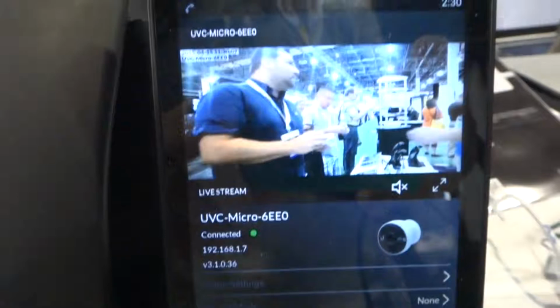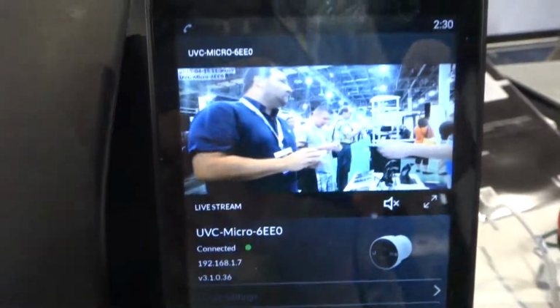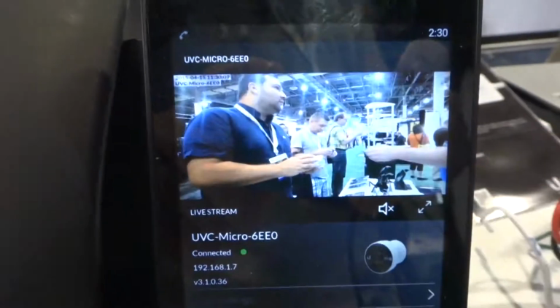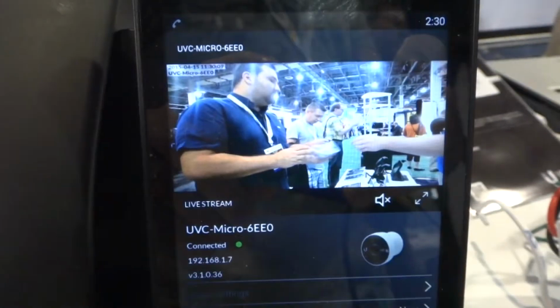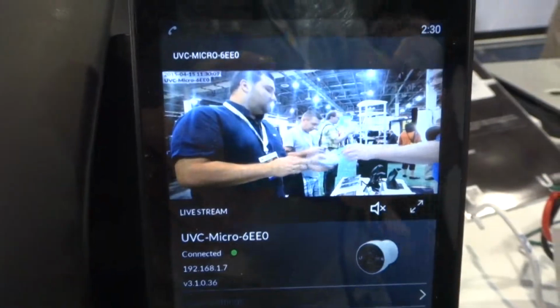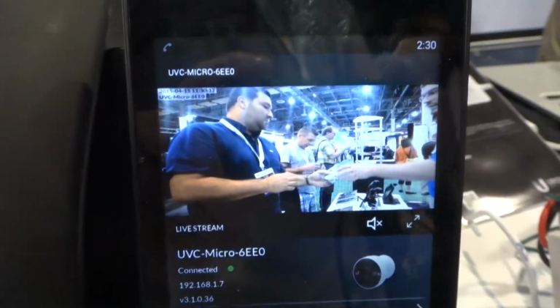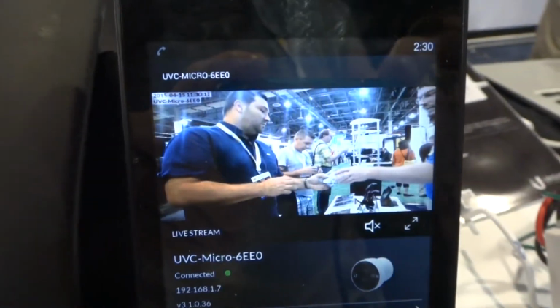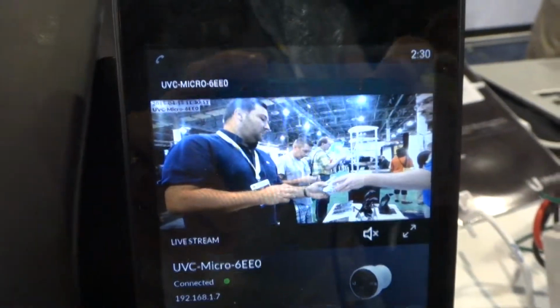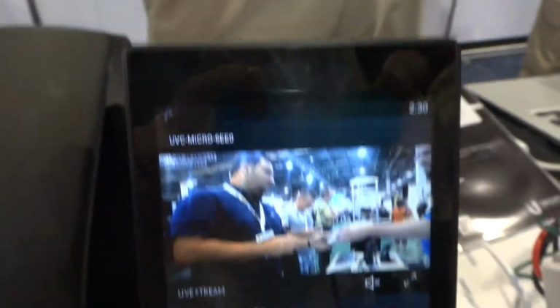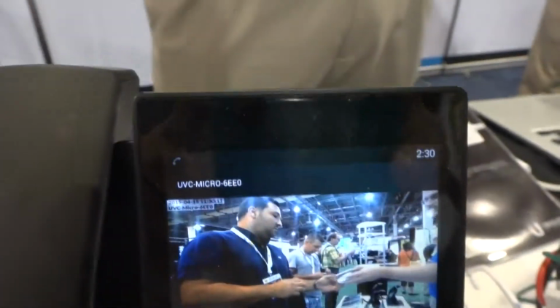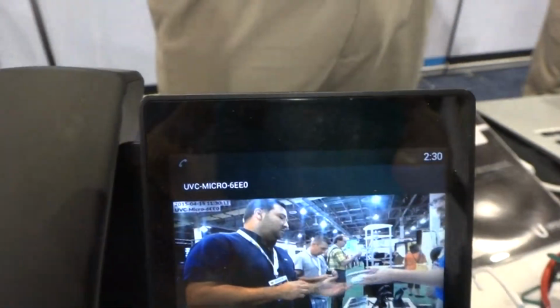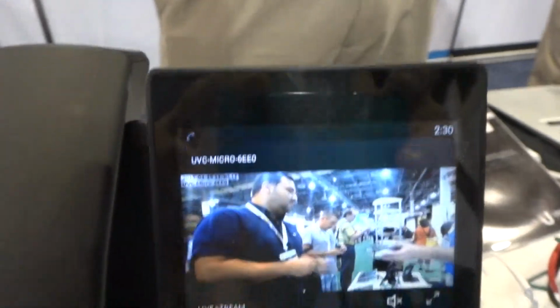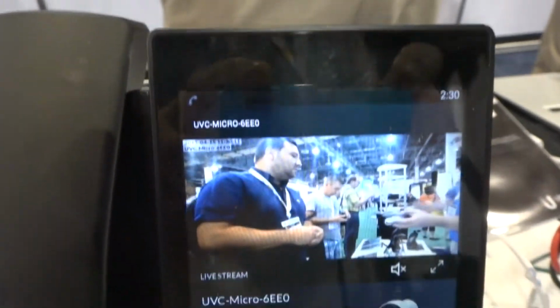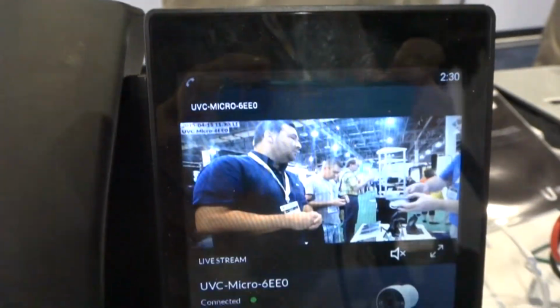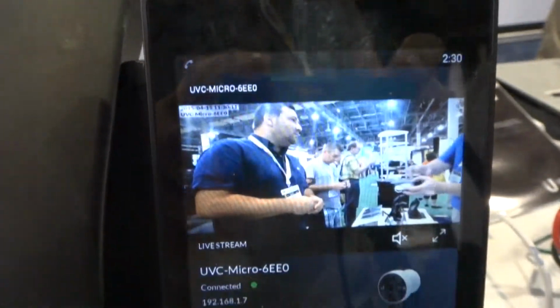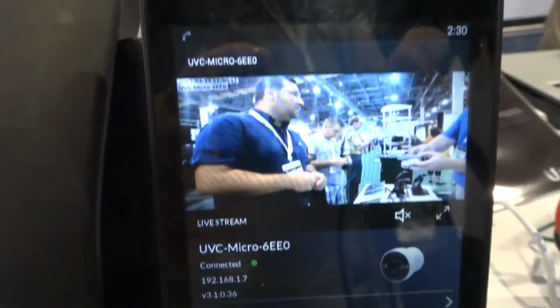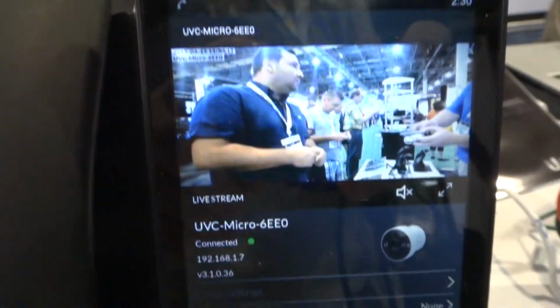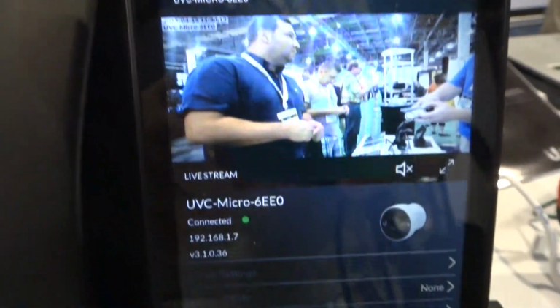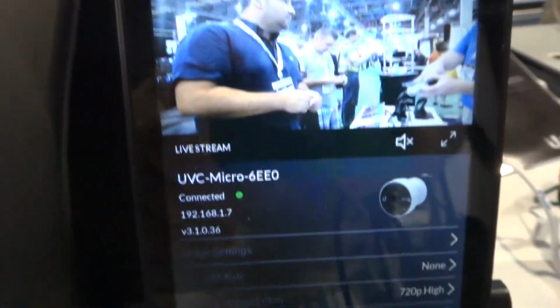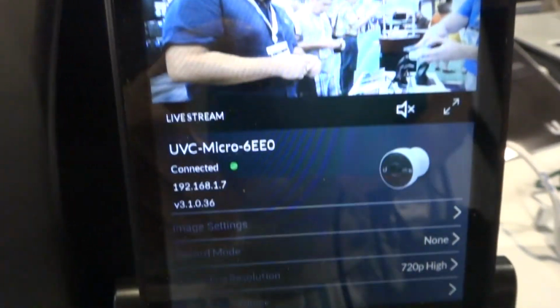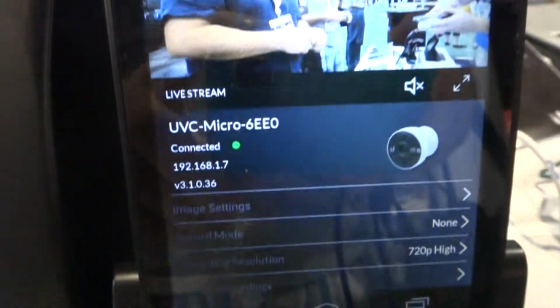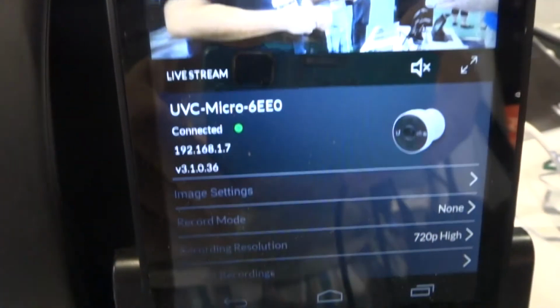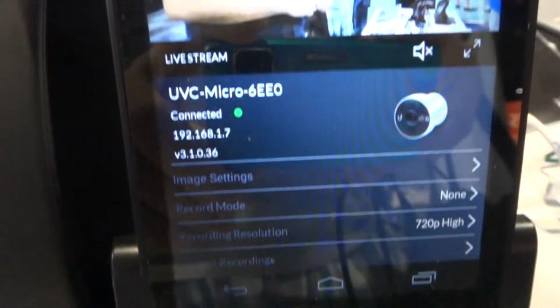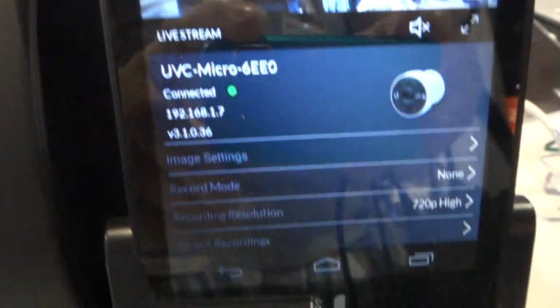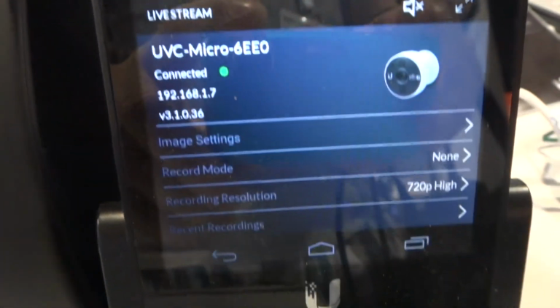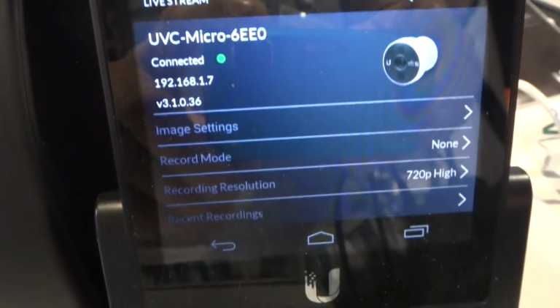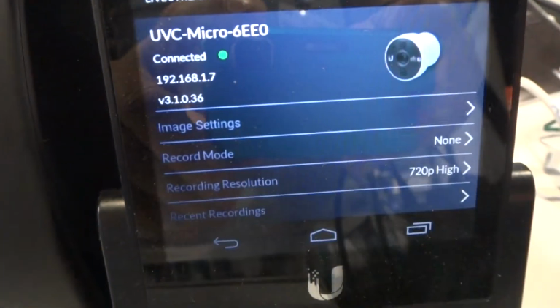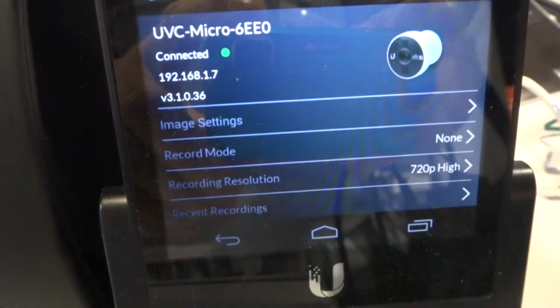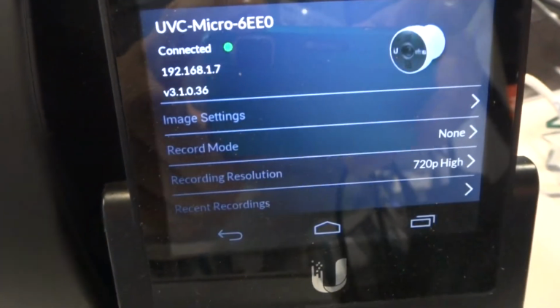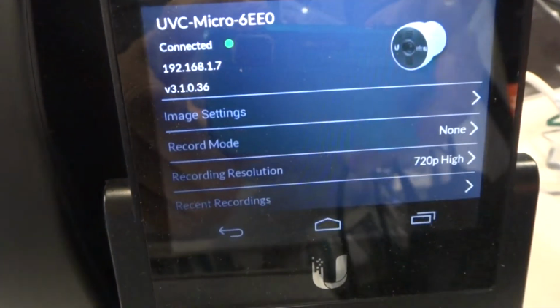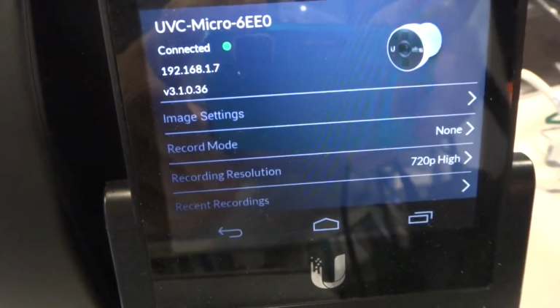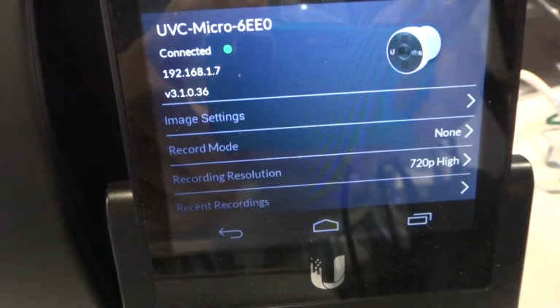It calculates how much it costs you down to minutes, weeks, hours, everything.